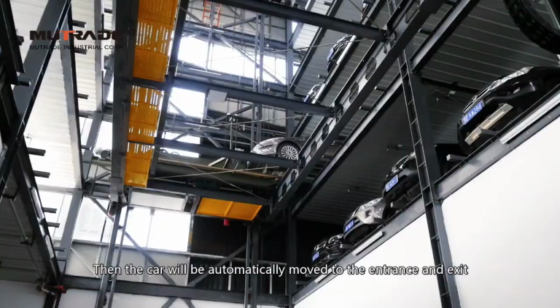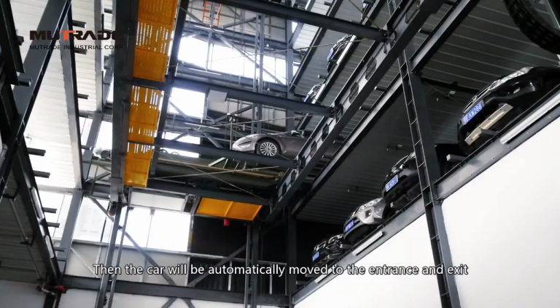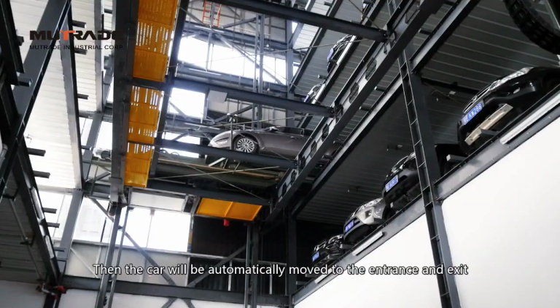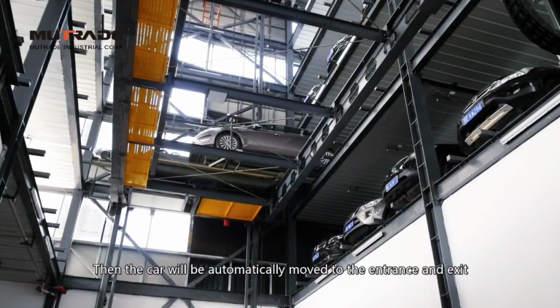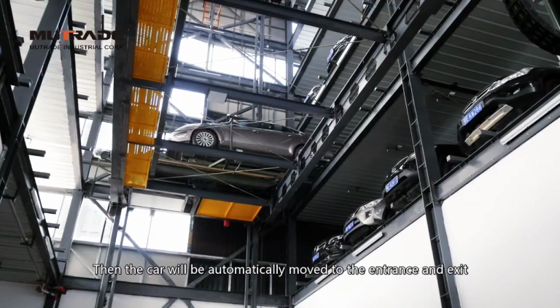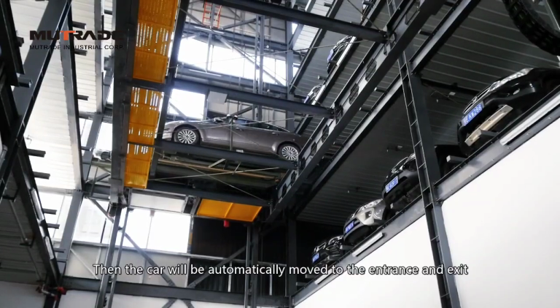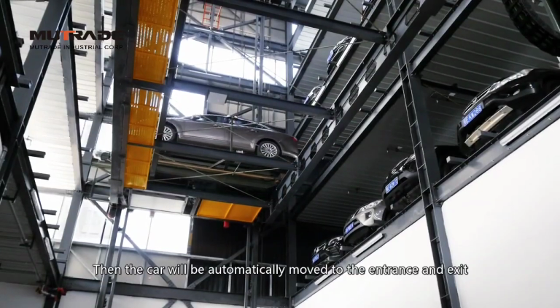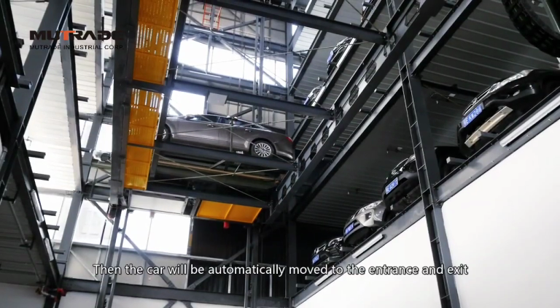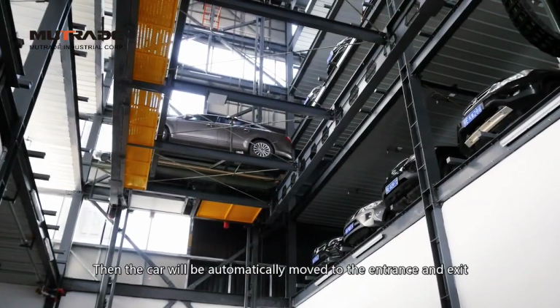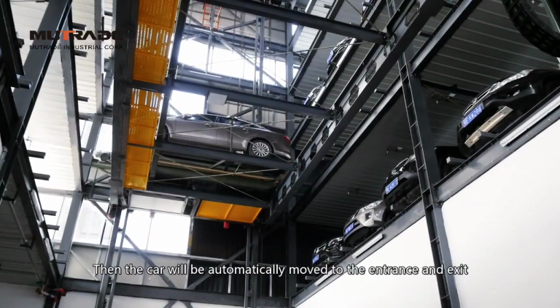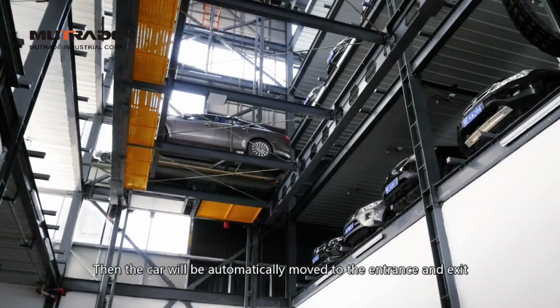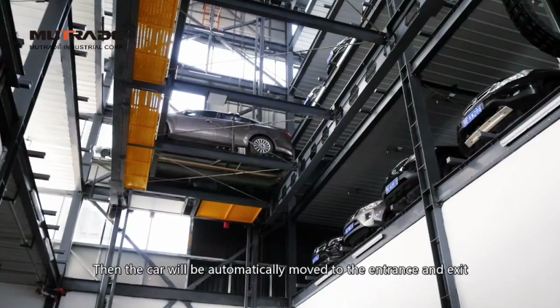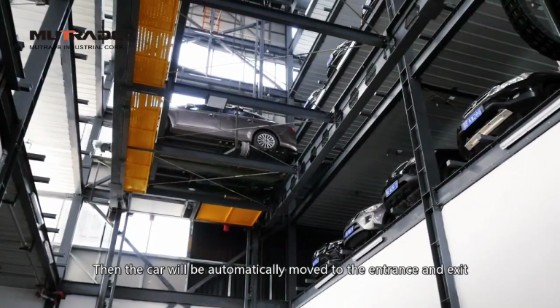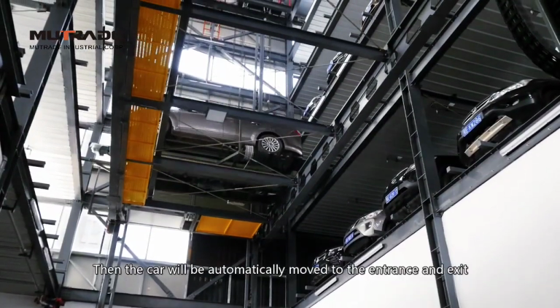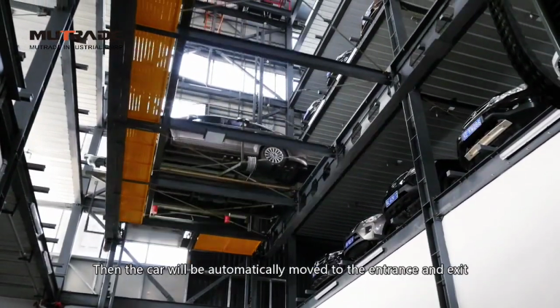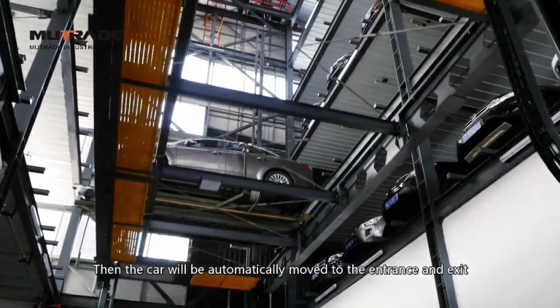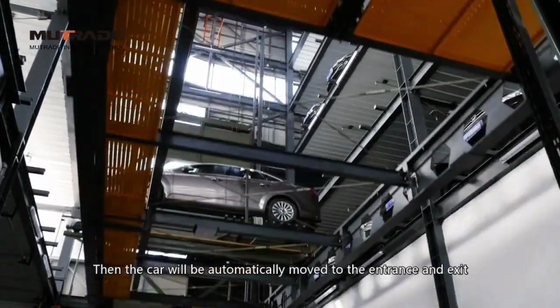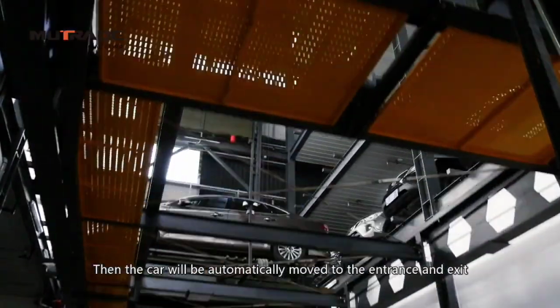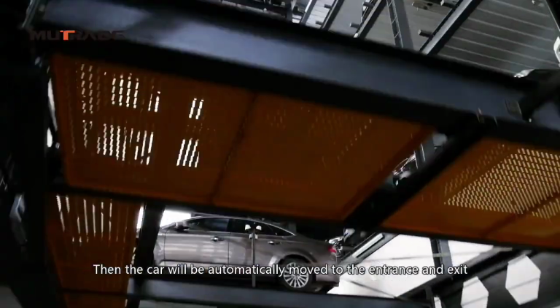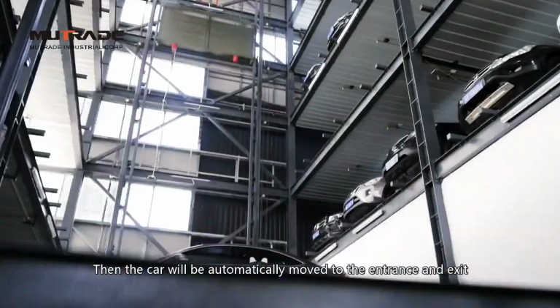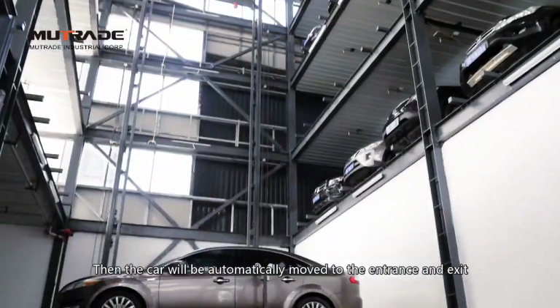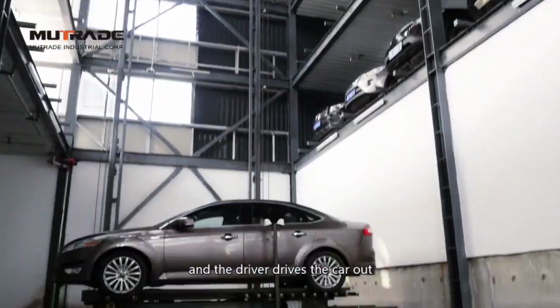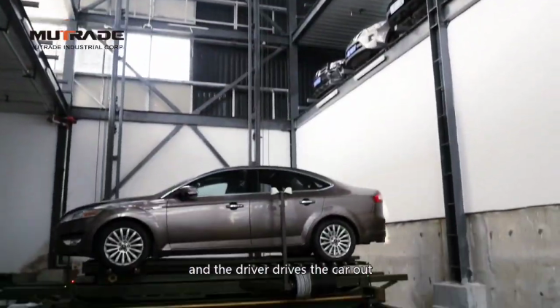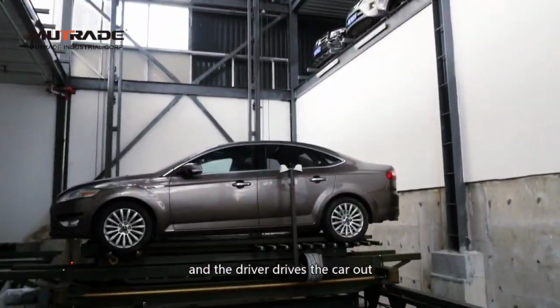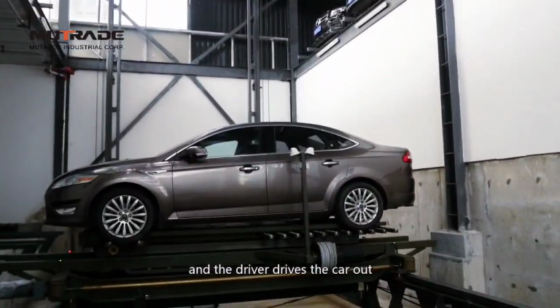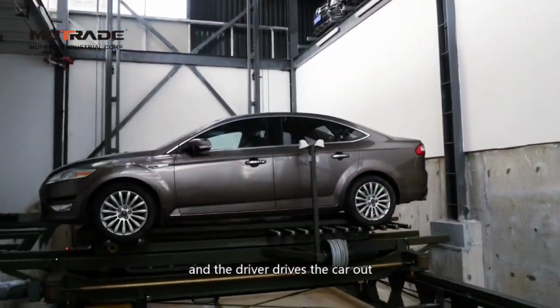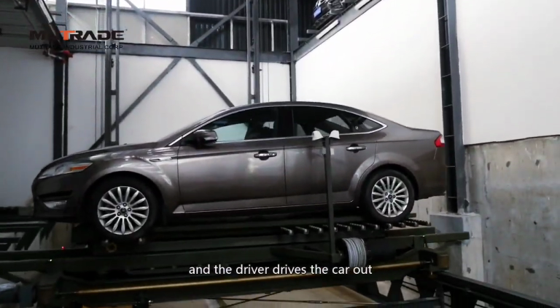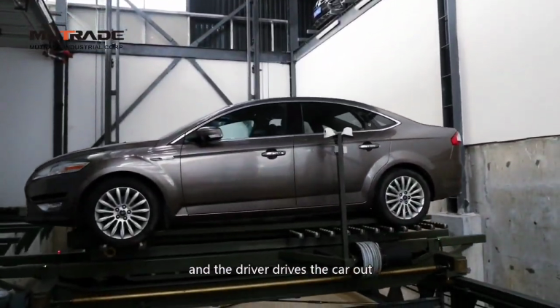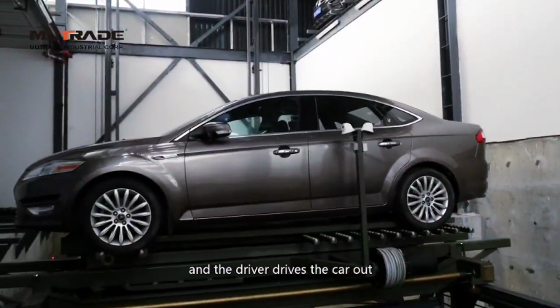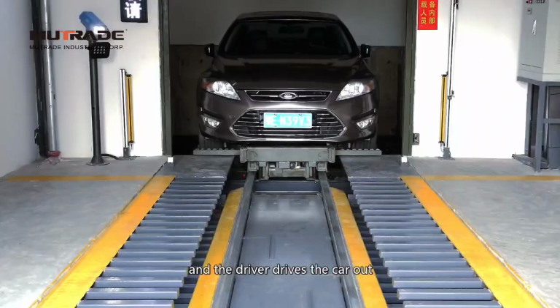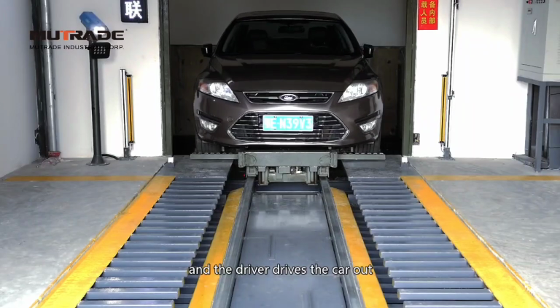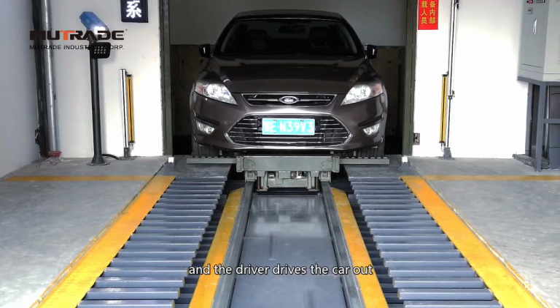The car will be automatically moved to the entrance and exit, and the driver then drives the car out.